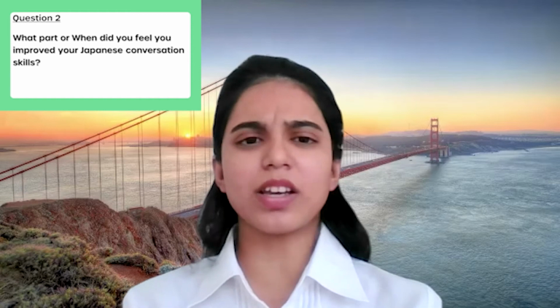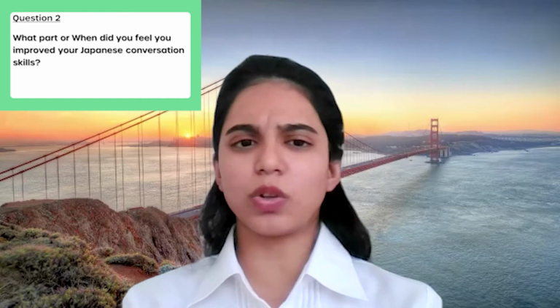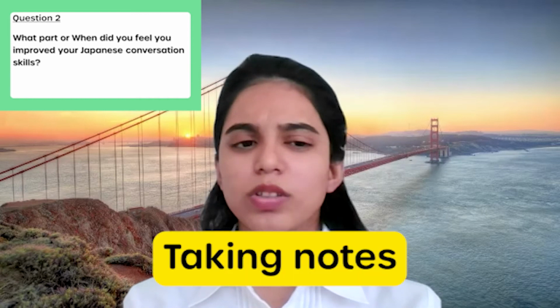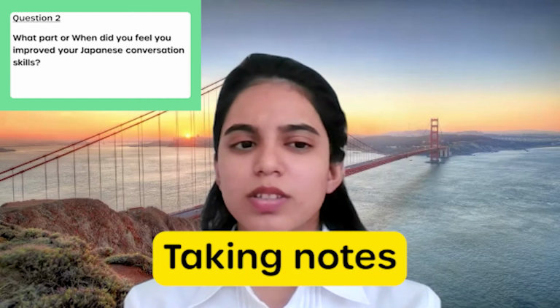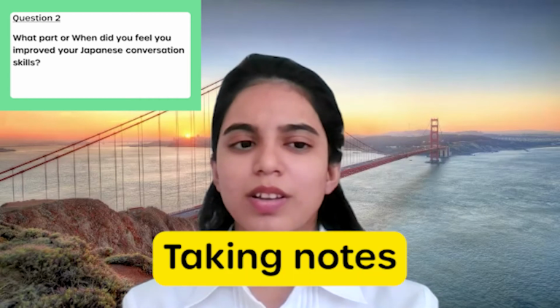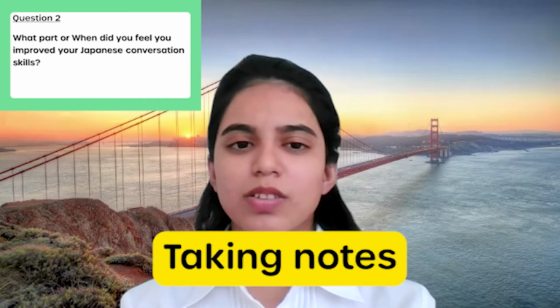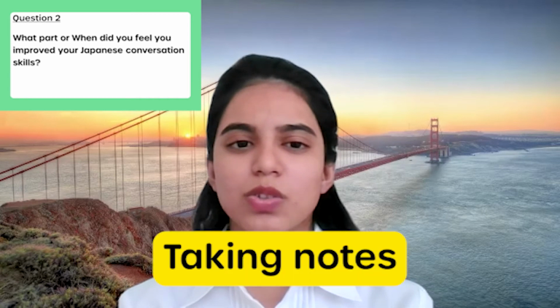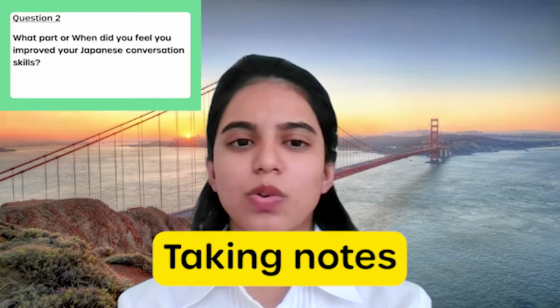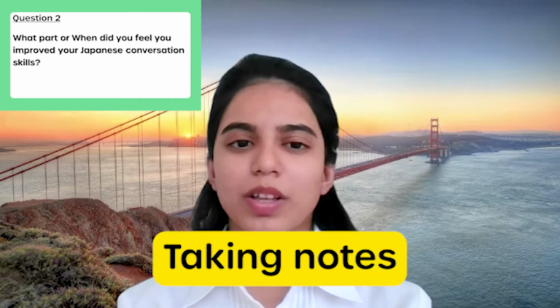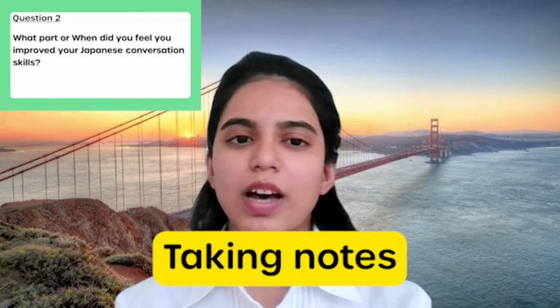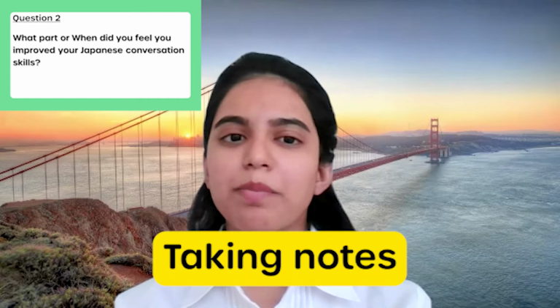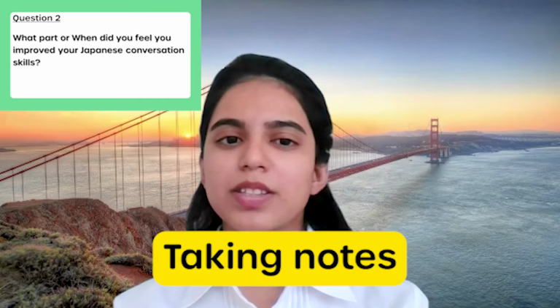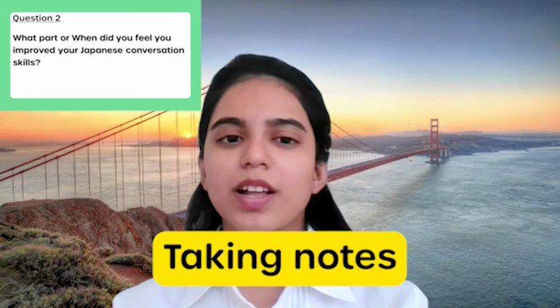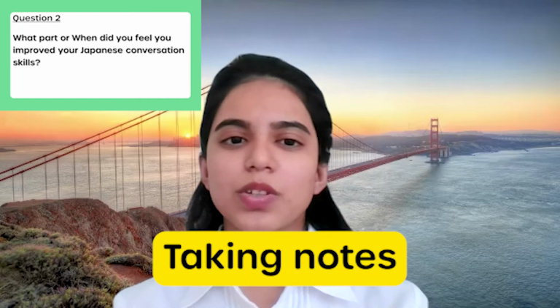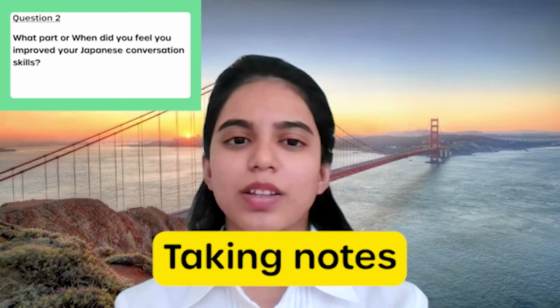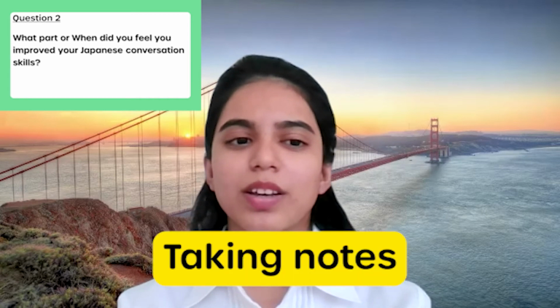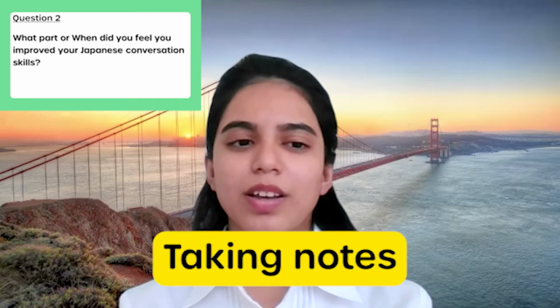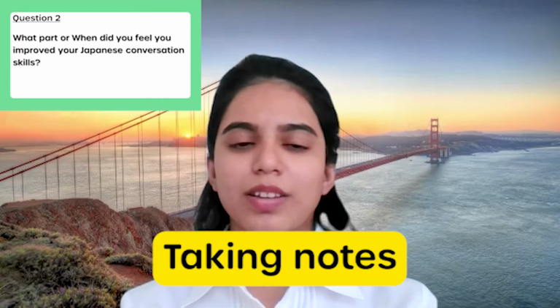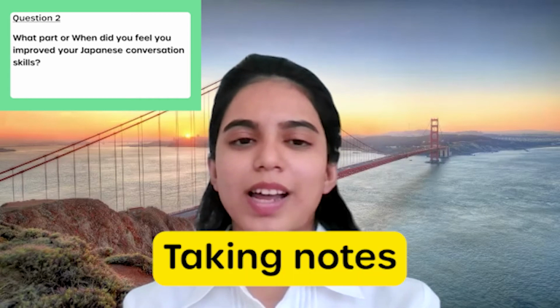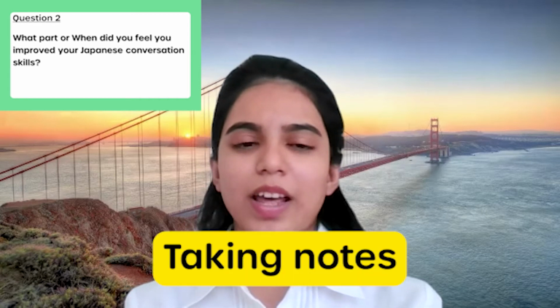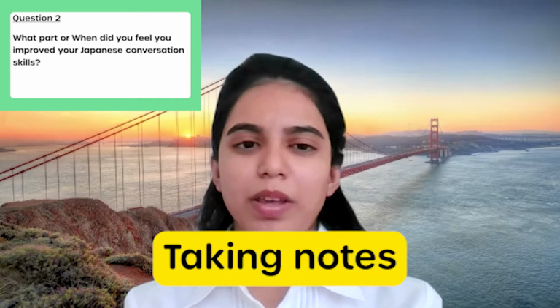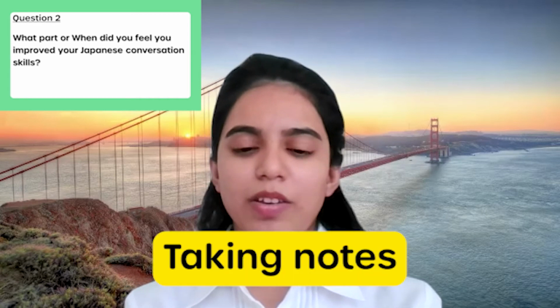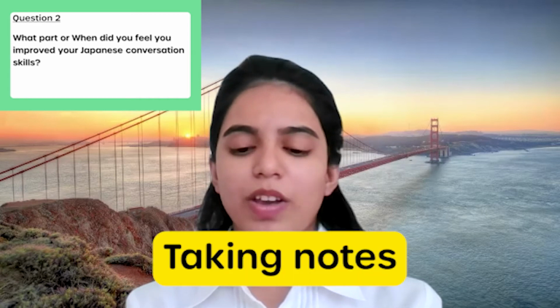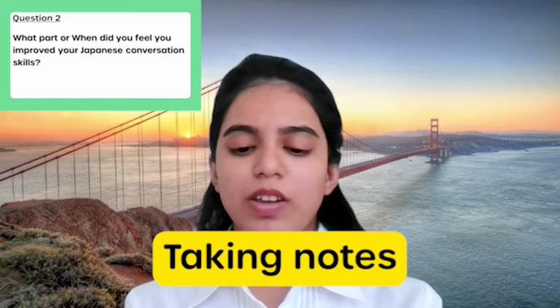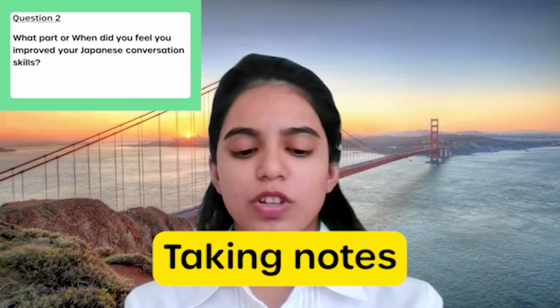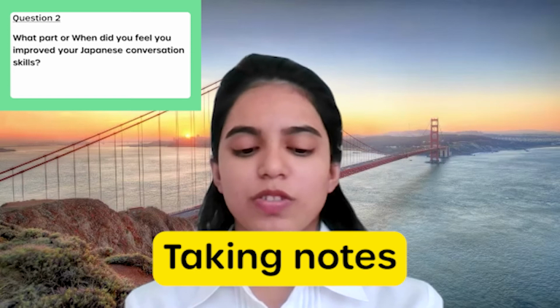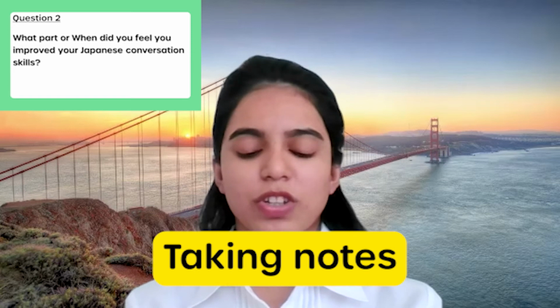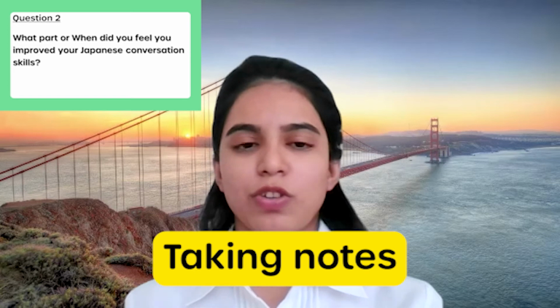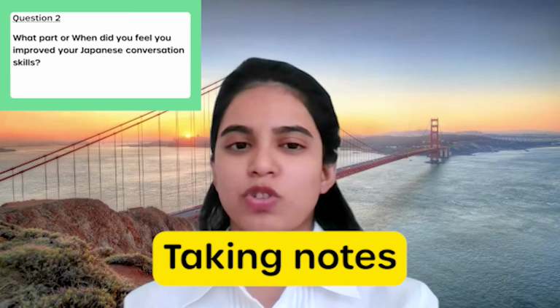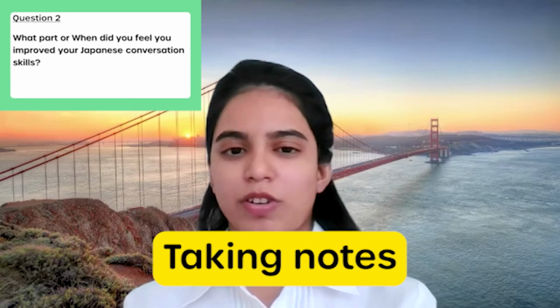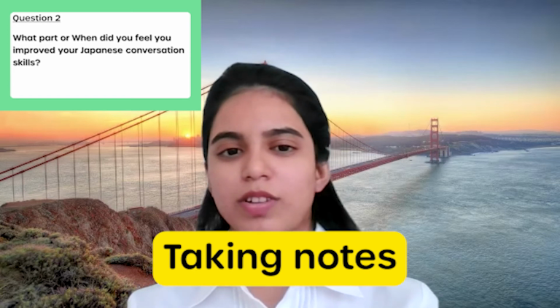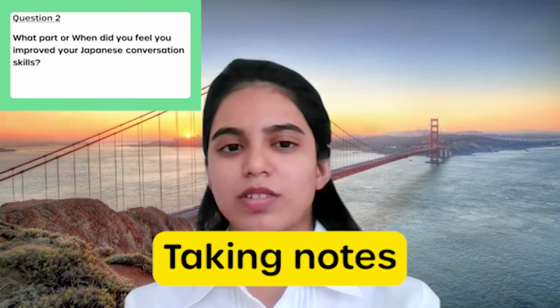I think that taking notes can be very useful for future references.